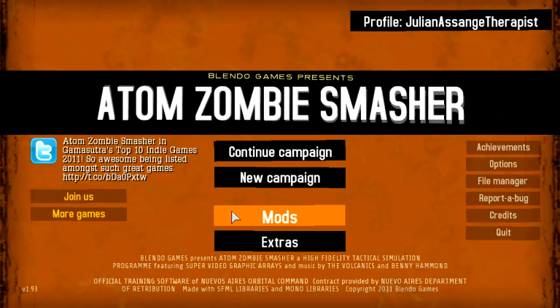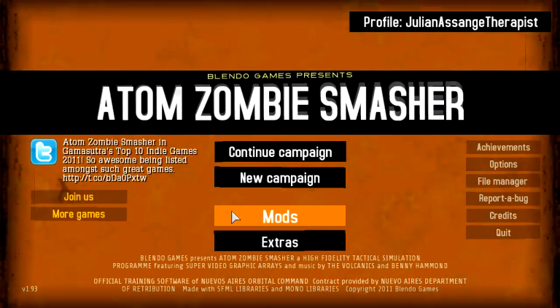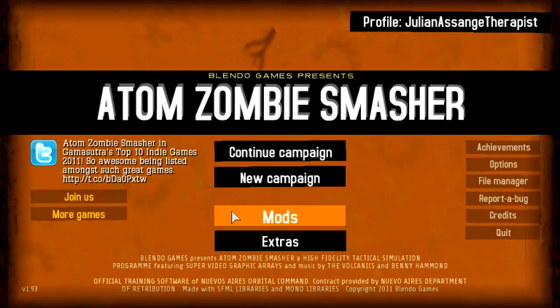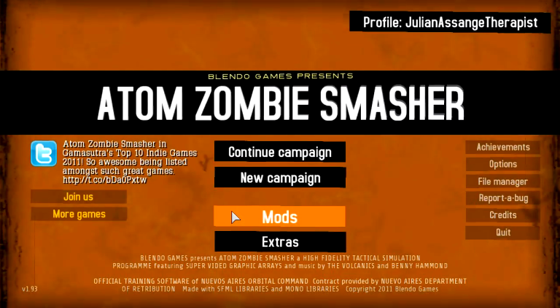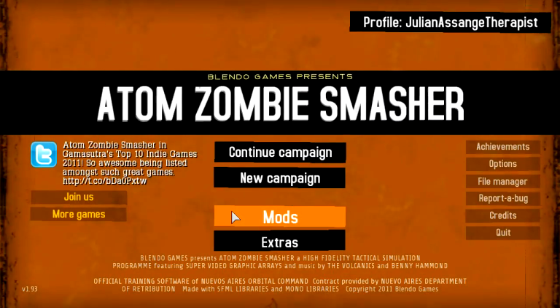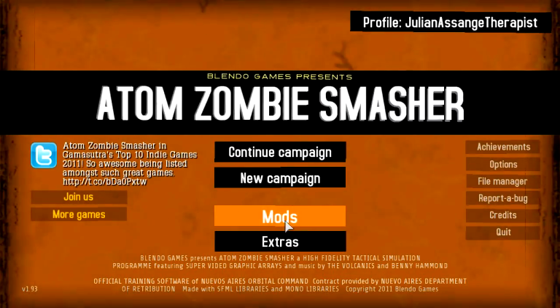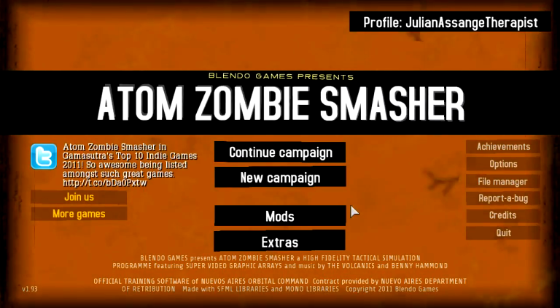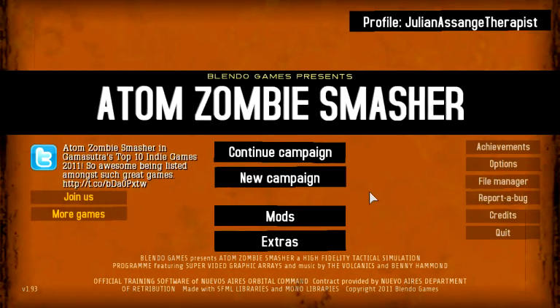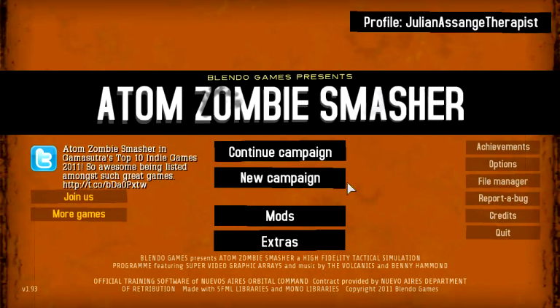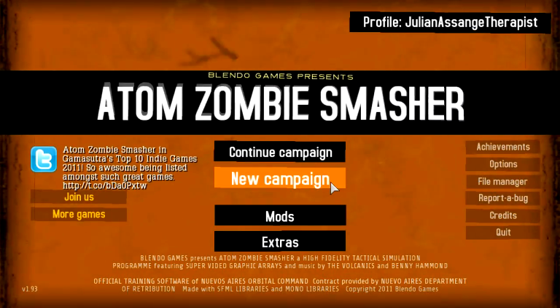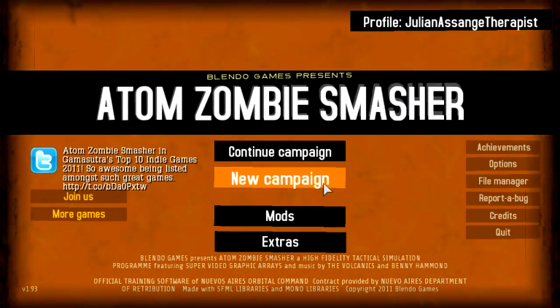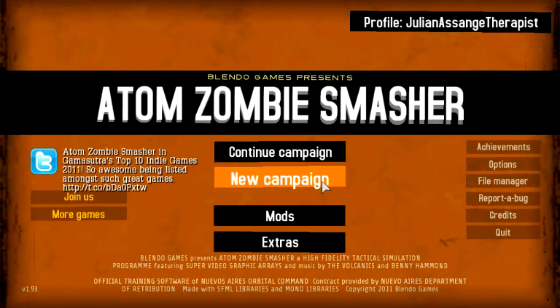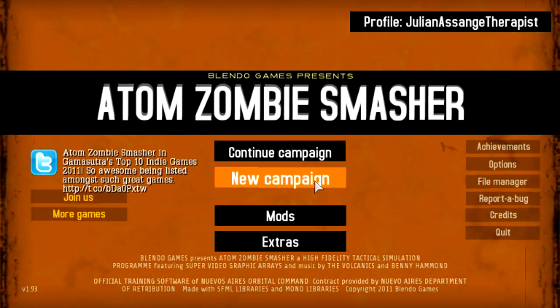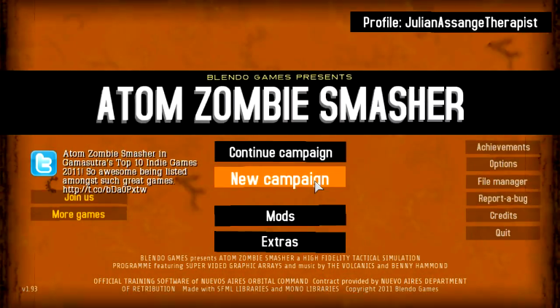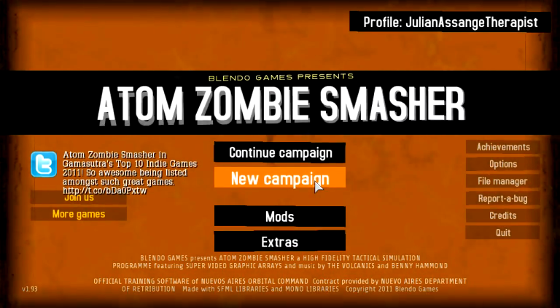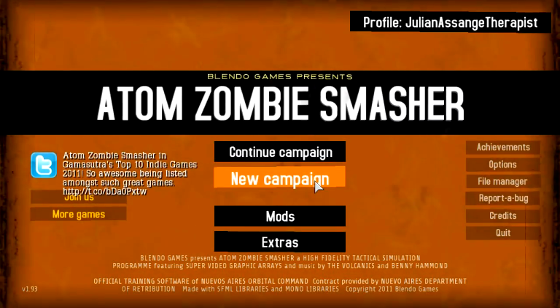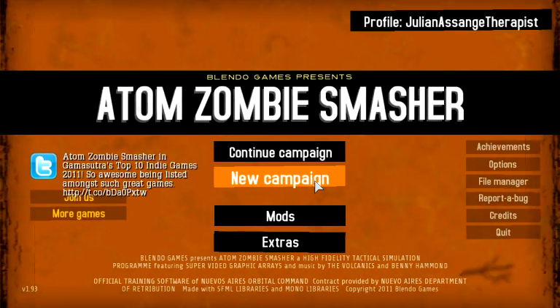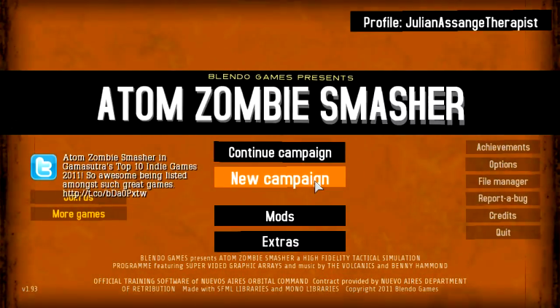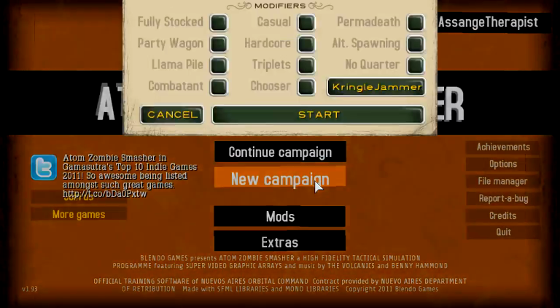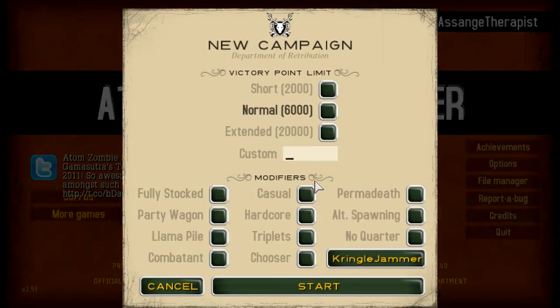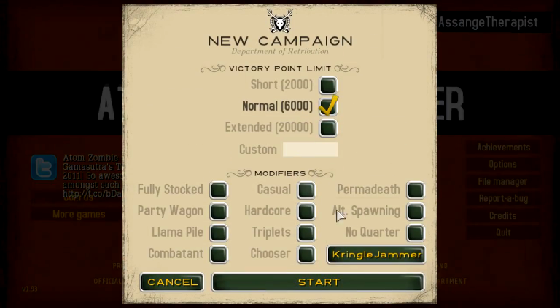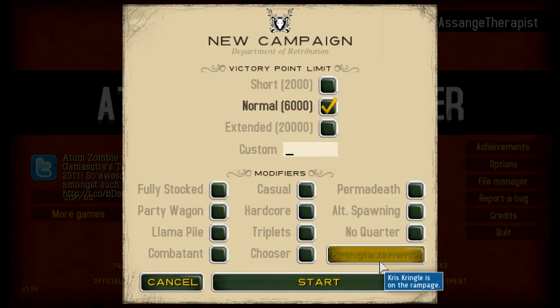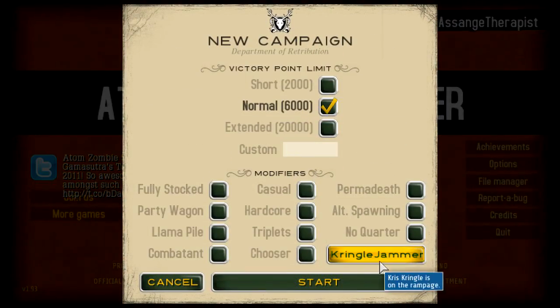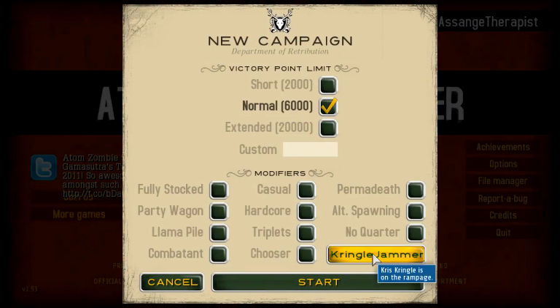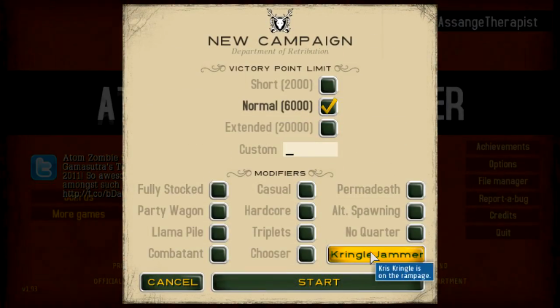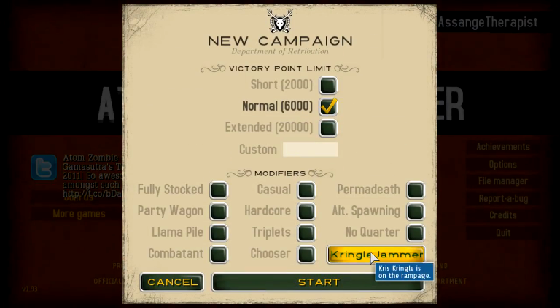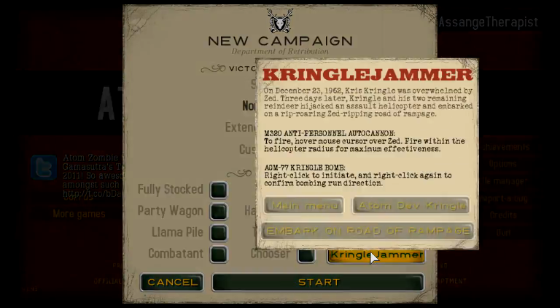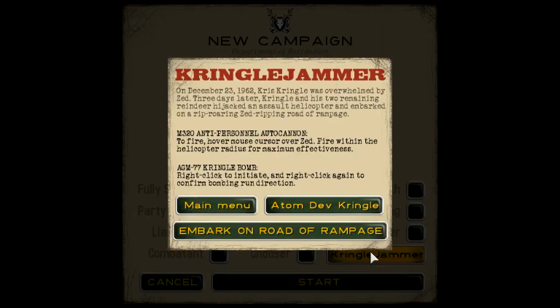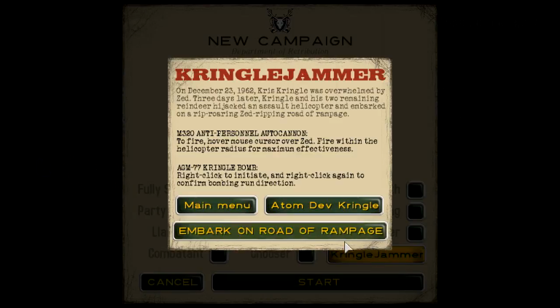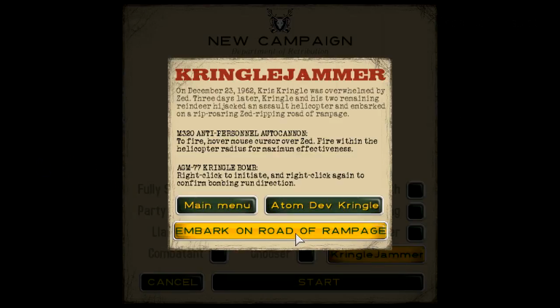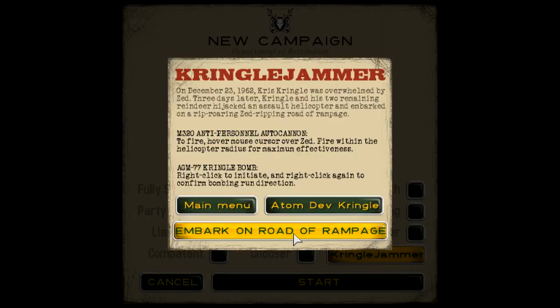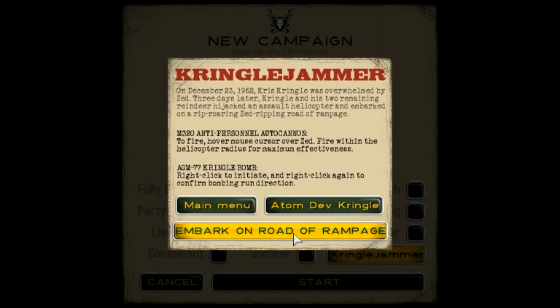Okay, this is Adam, Zombie Smasher. To play the game mode we need to go to New Campaign and Kringle Jammer.